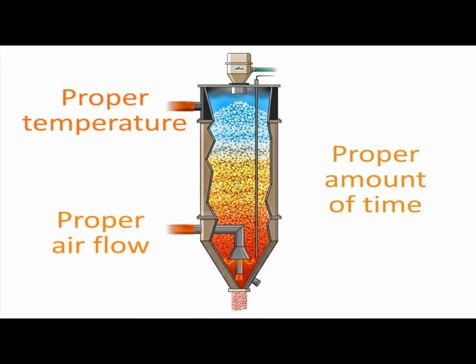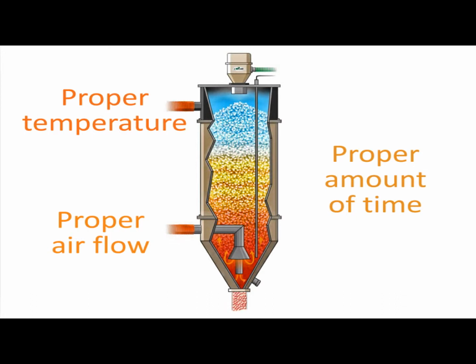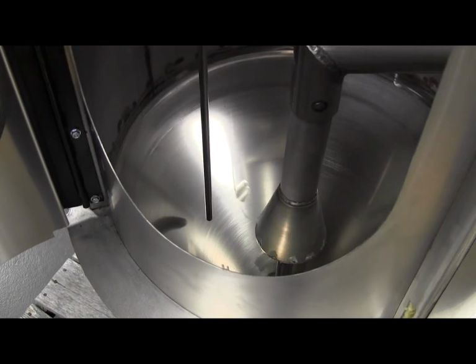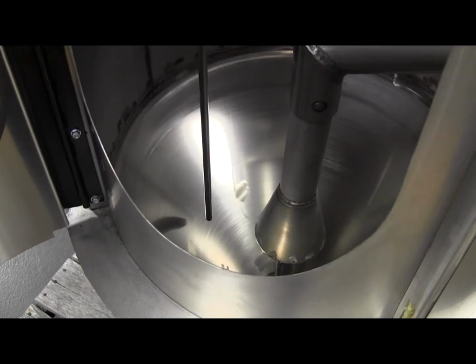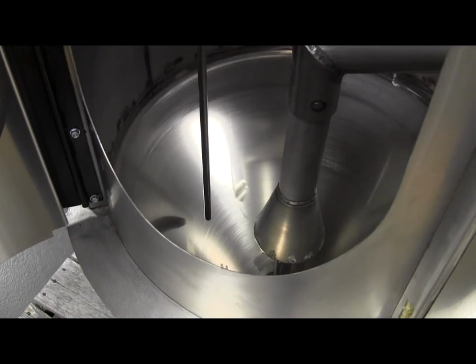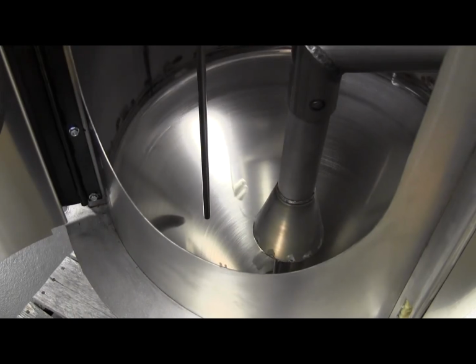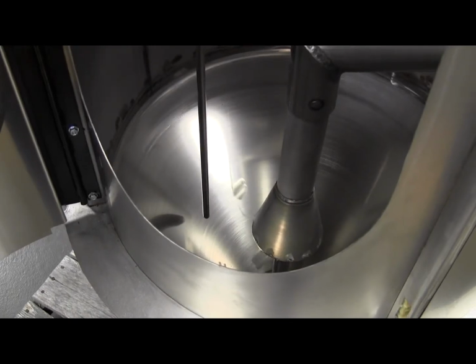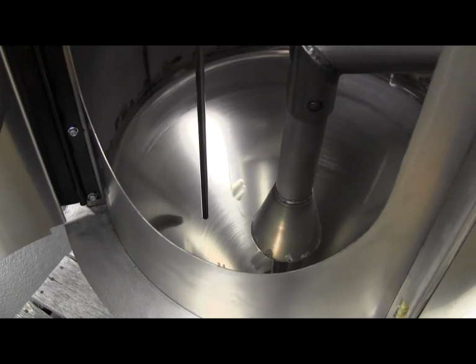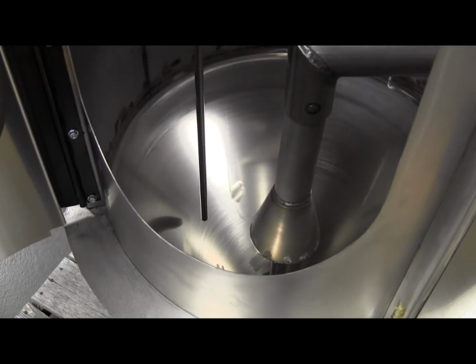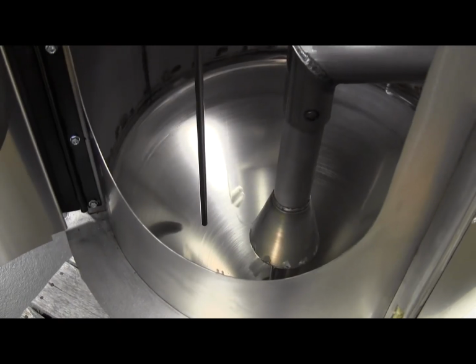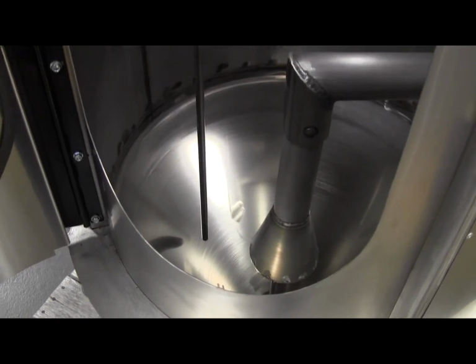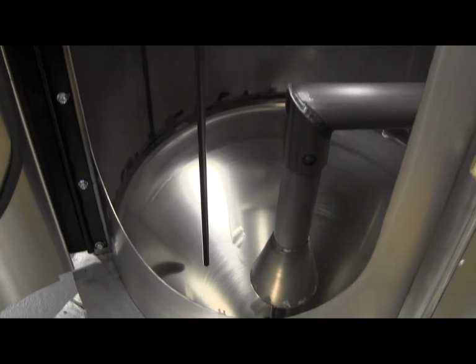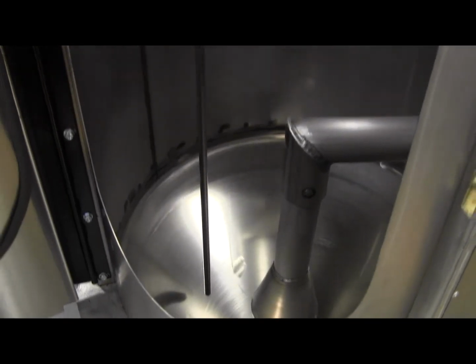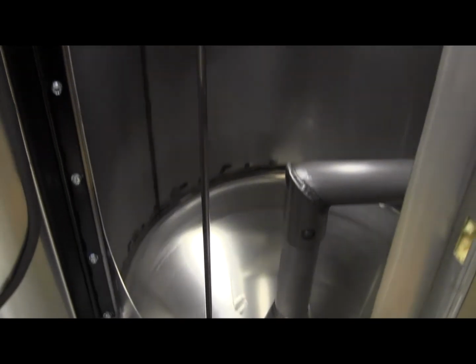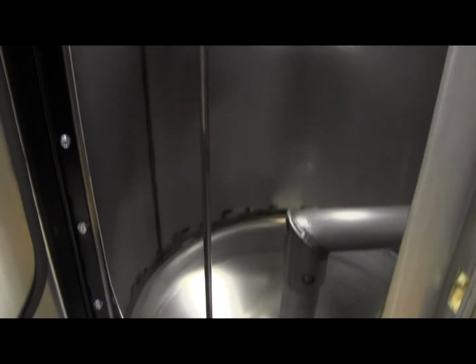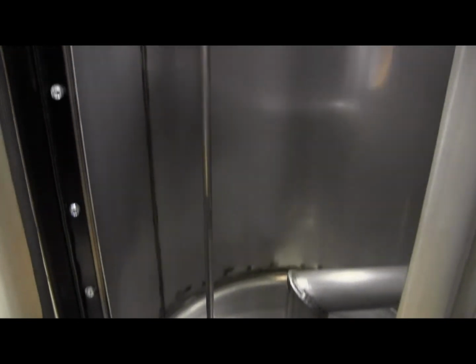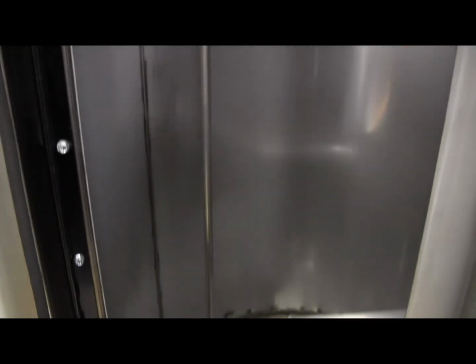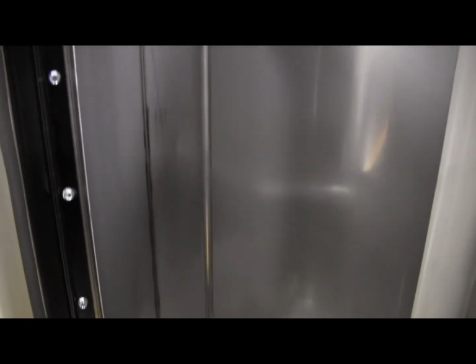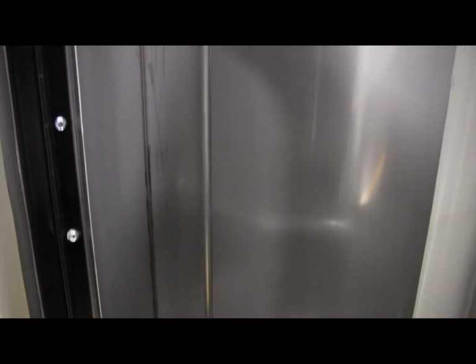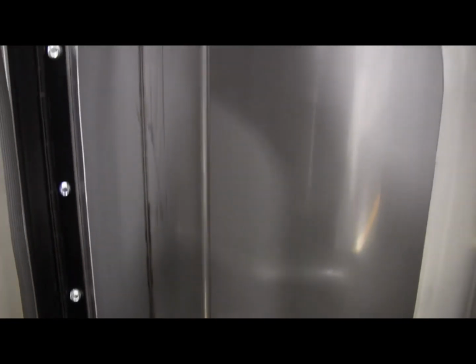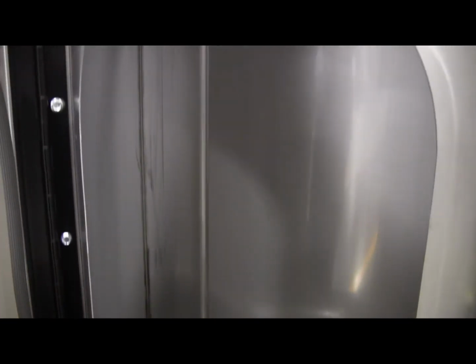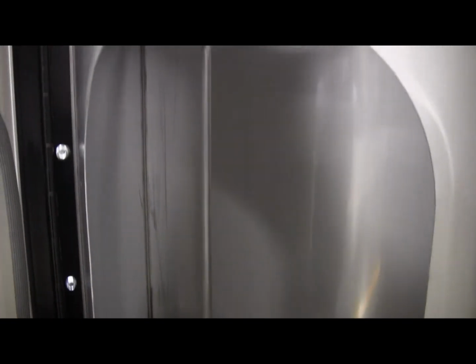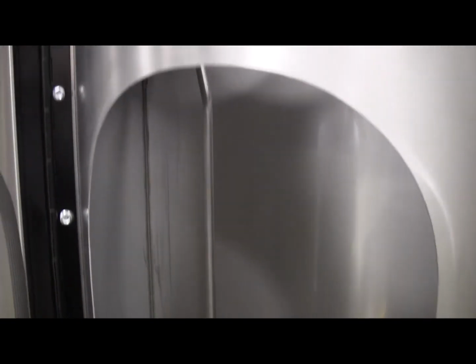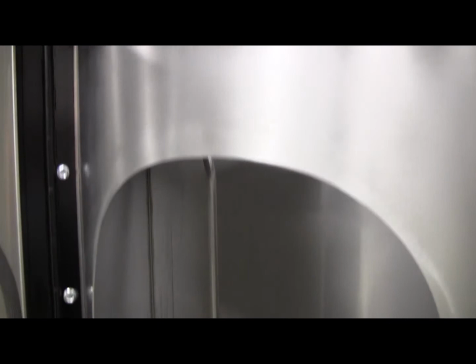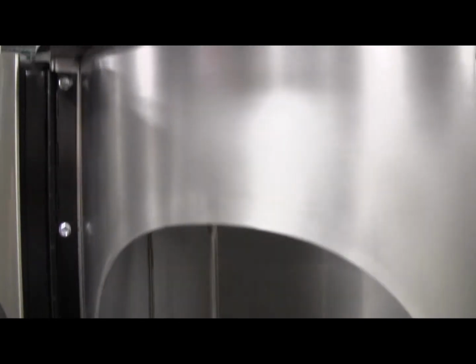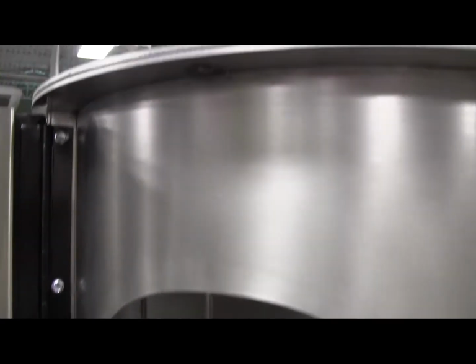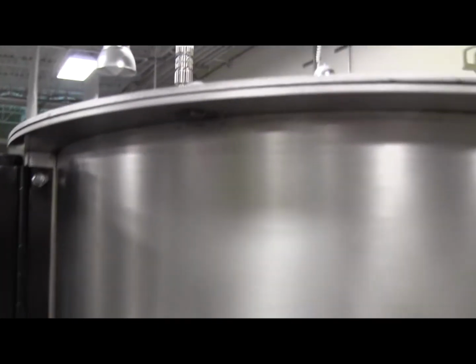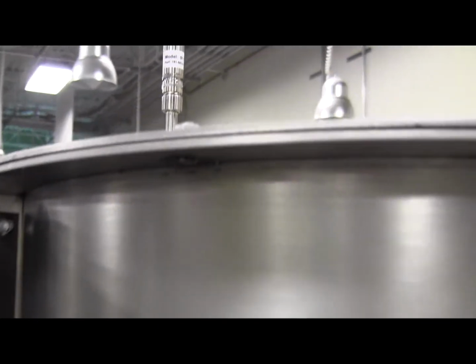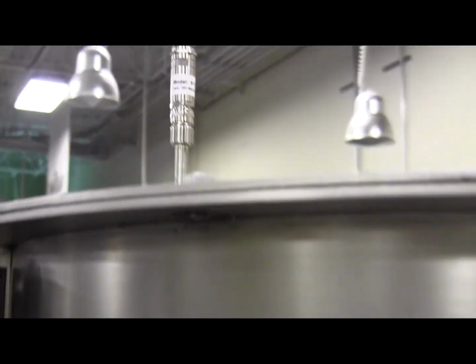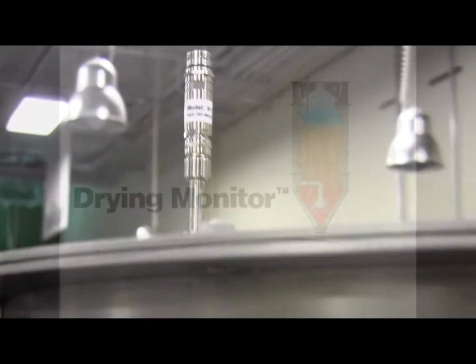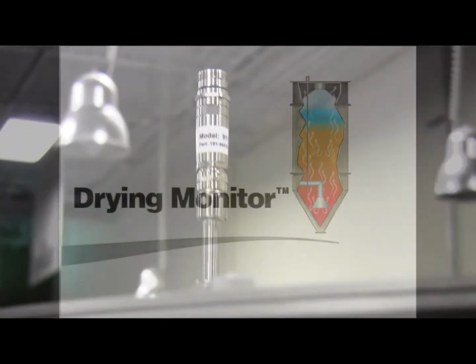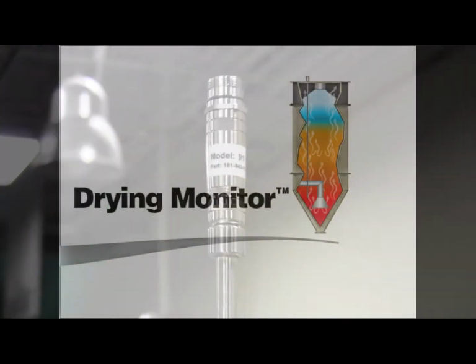No other system on the market today provides so much active information about the drying process as the drying monitor.